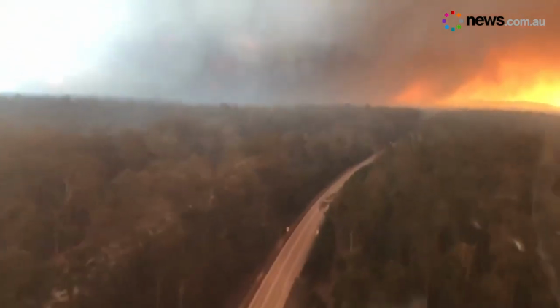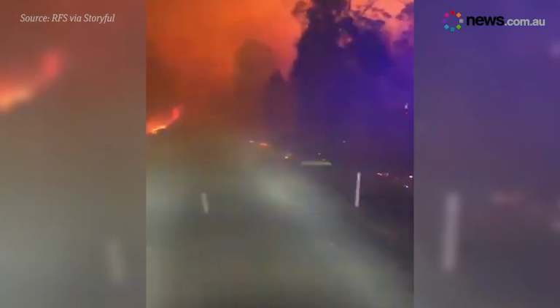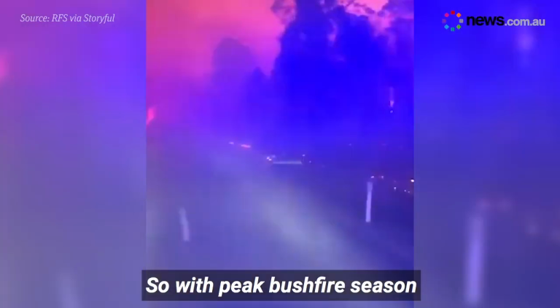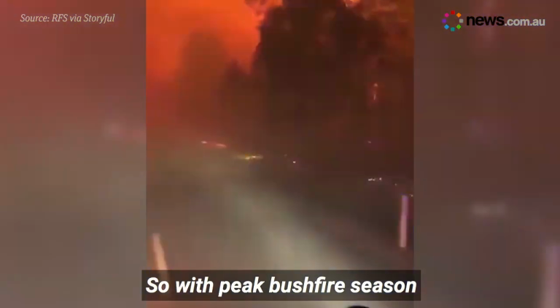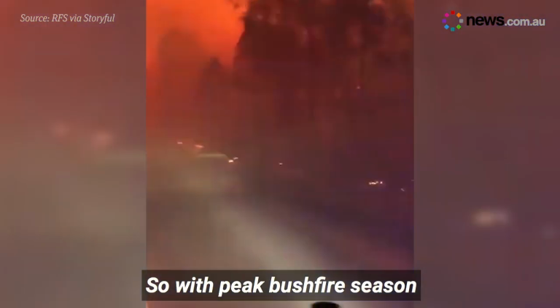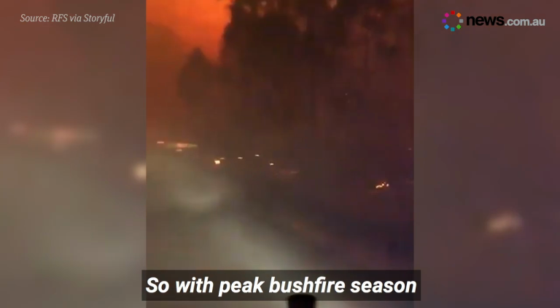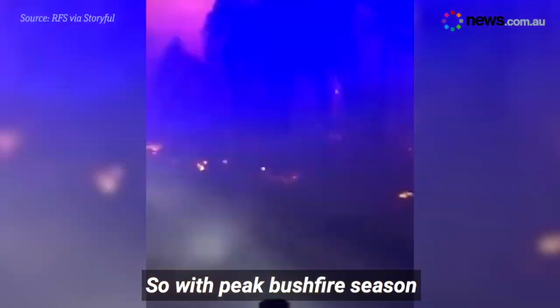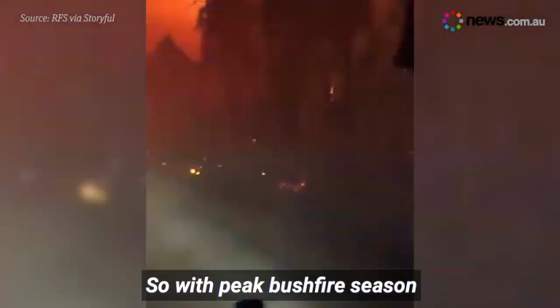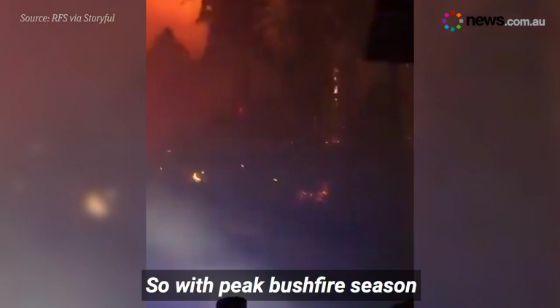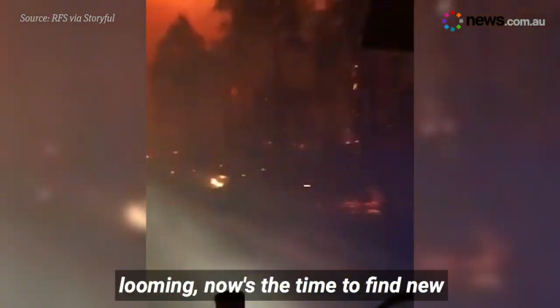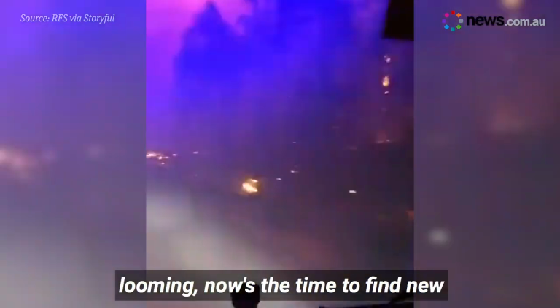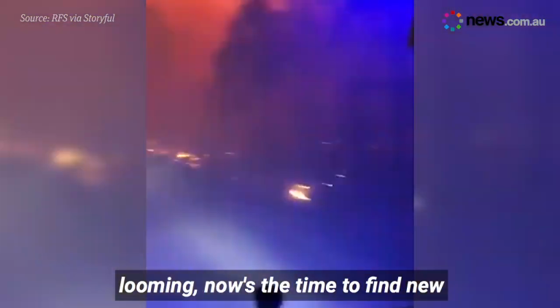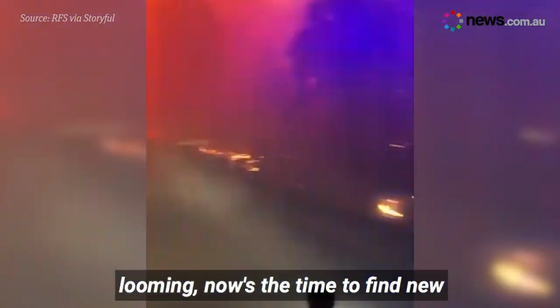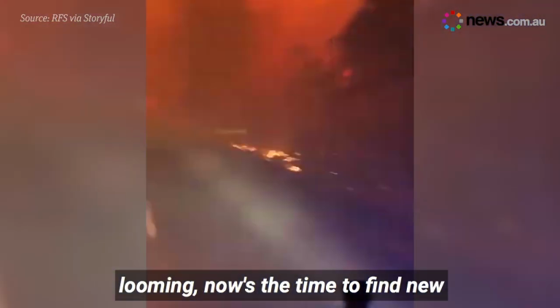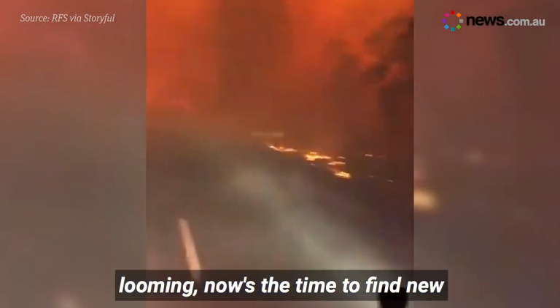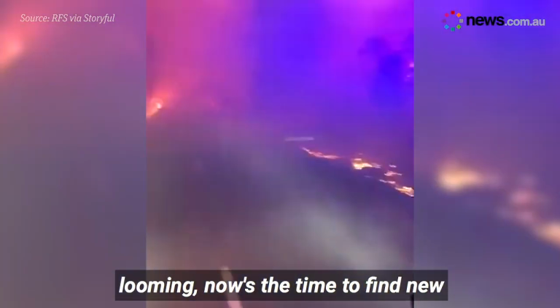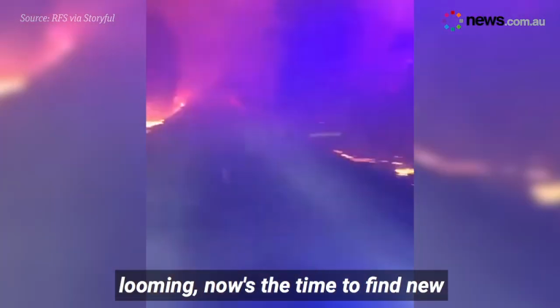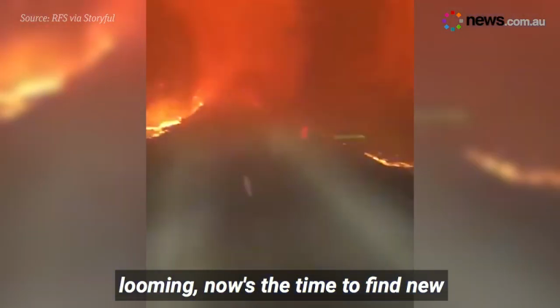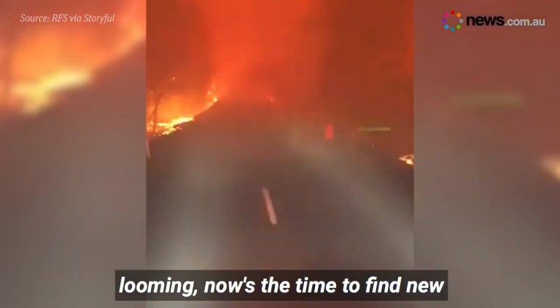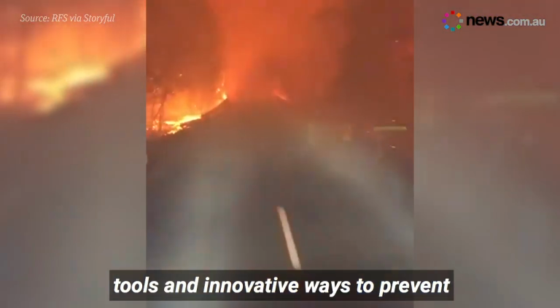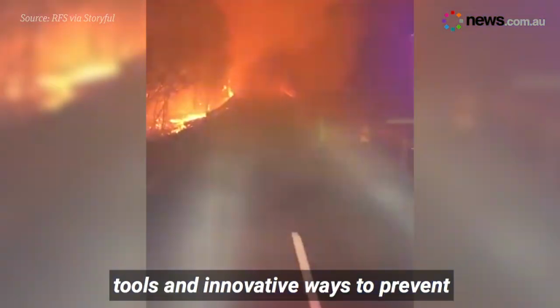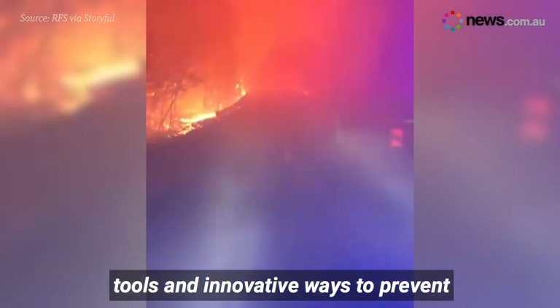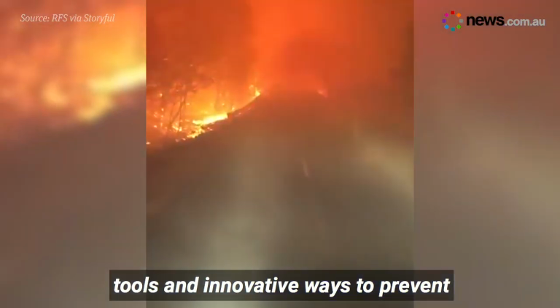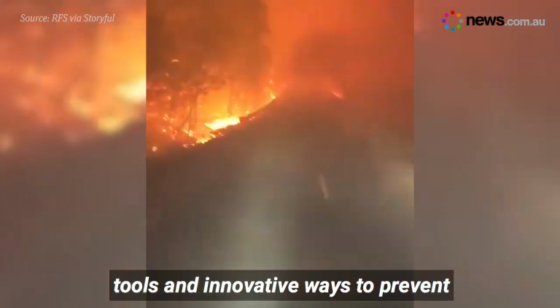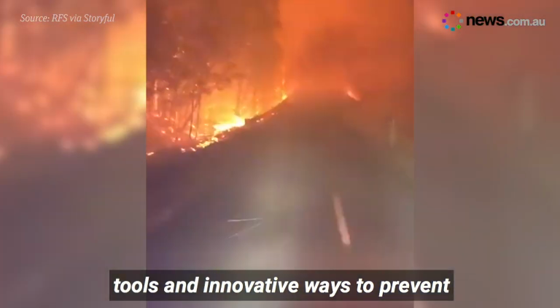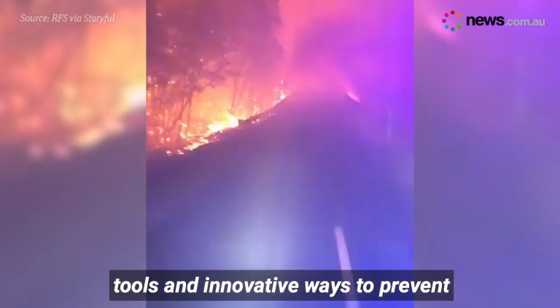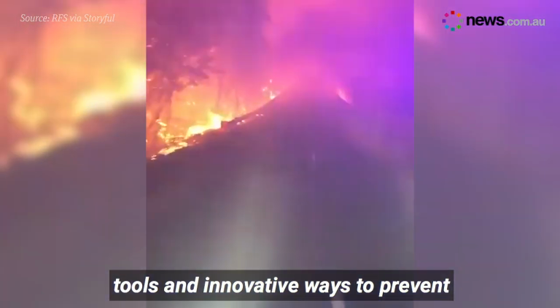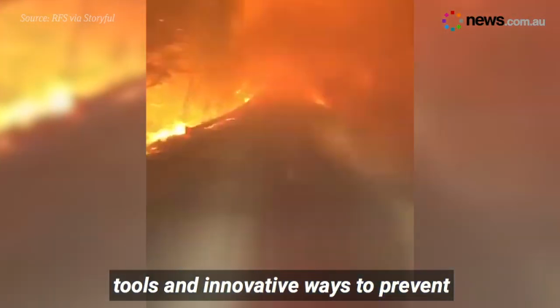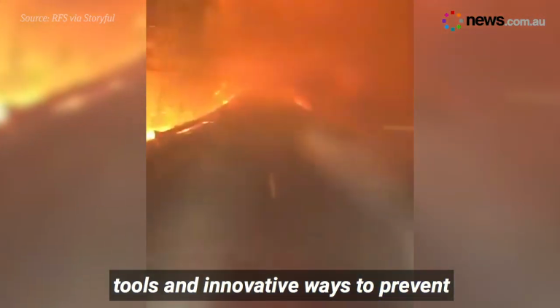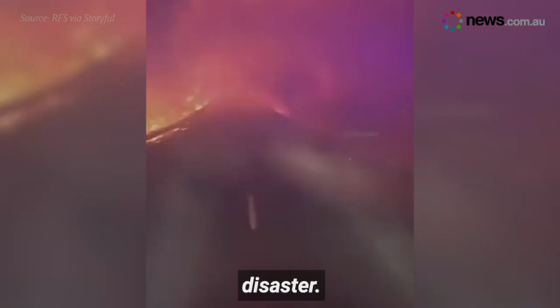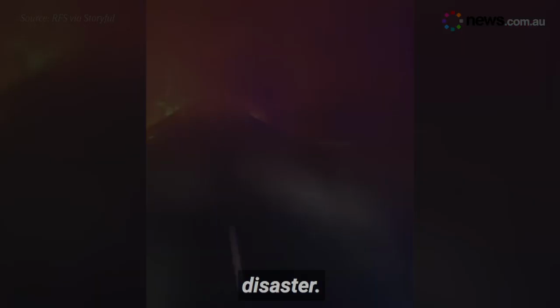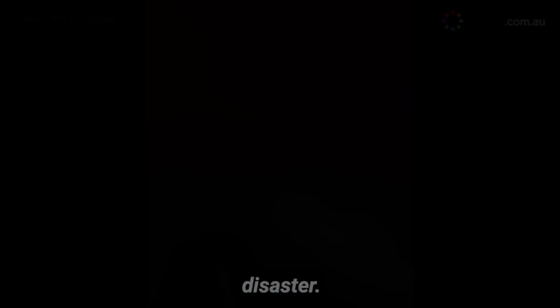So with peak bushfire season looming, now's the time to find new tools and innovative ways to prevent disaster.